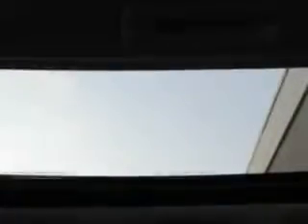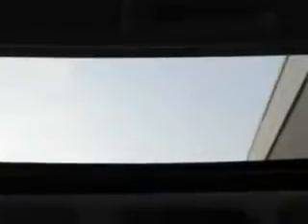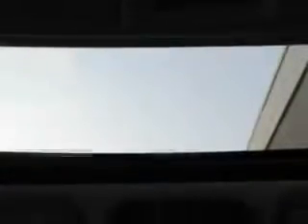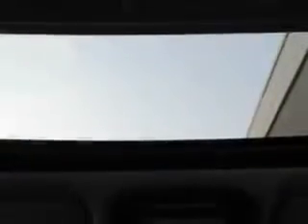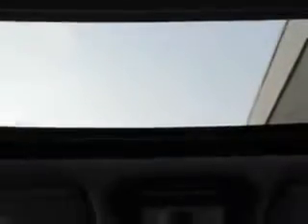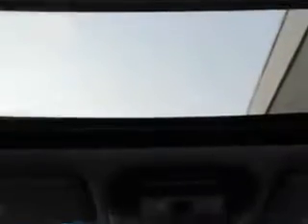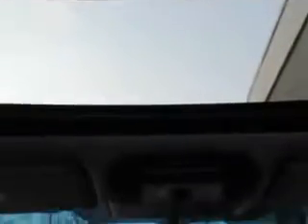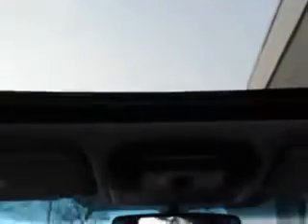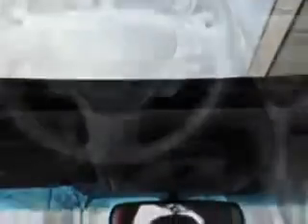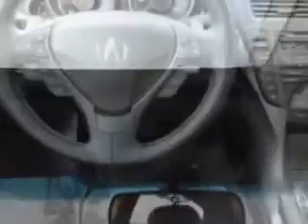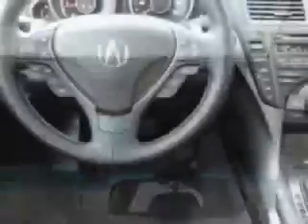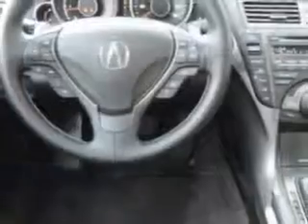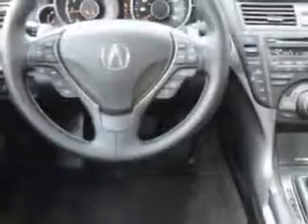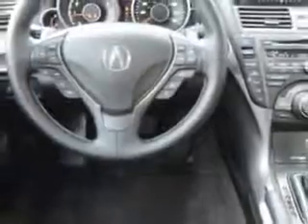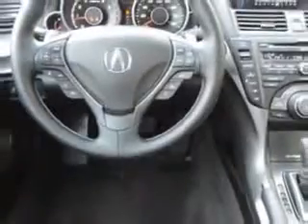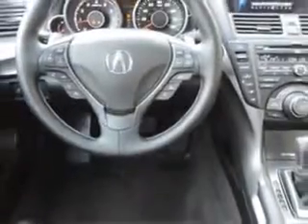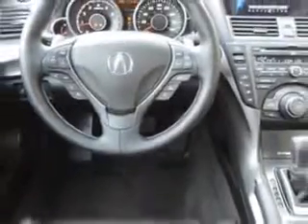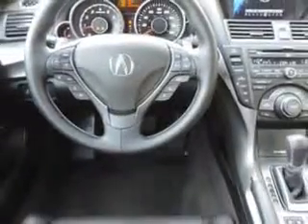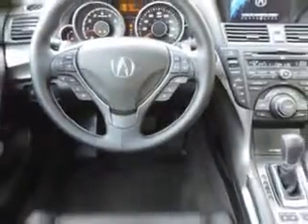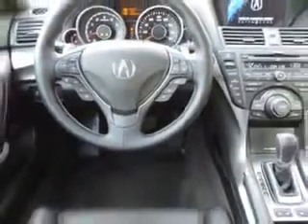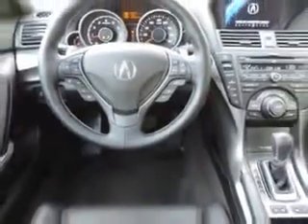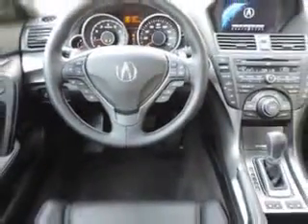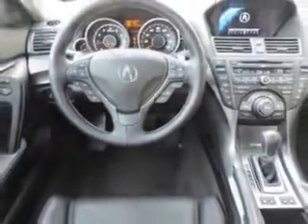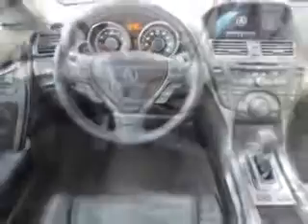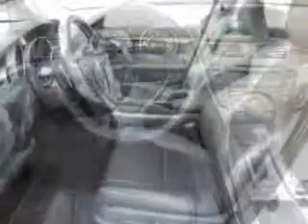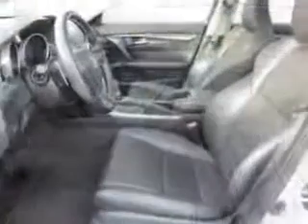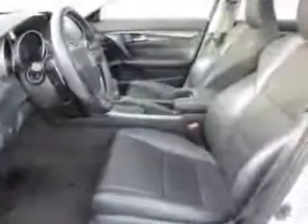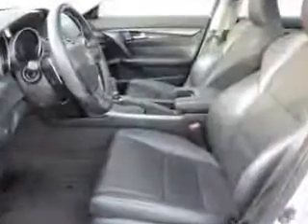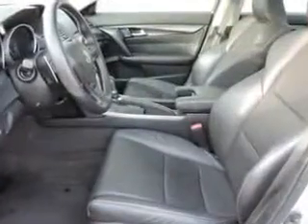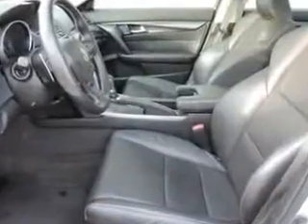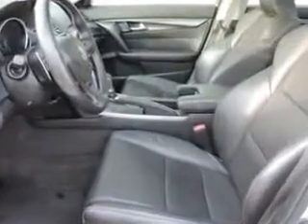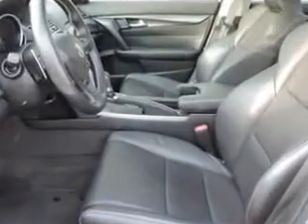Enjoy the drive and have peace of mind in this 2013 Acura TL. See us at Woodfield Acura today.